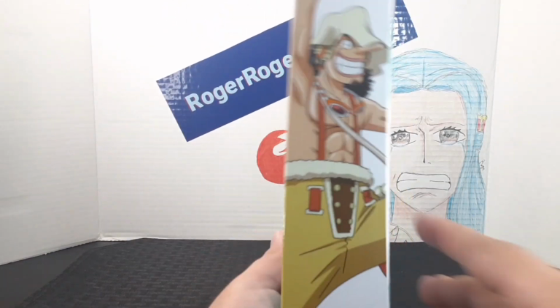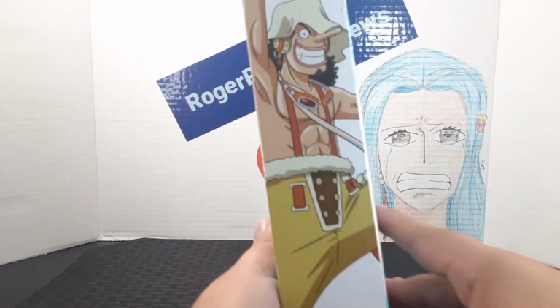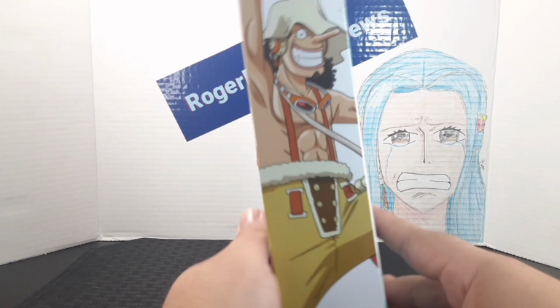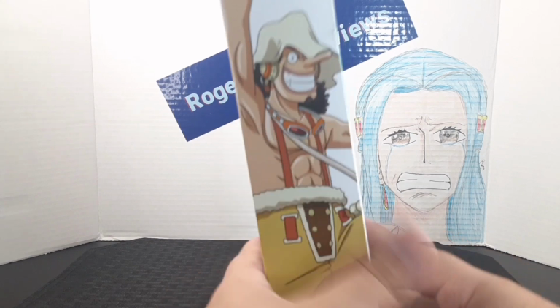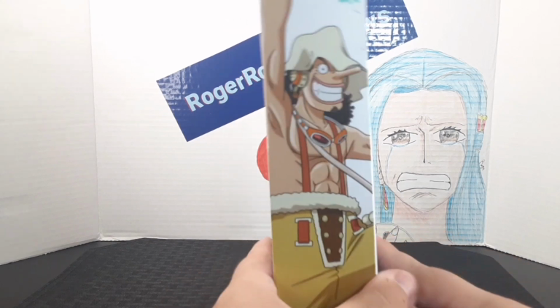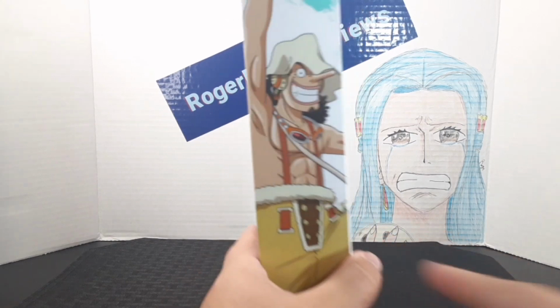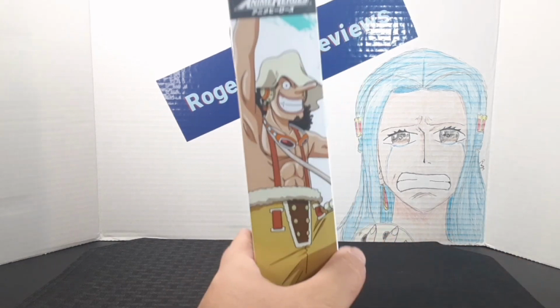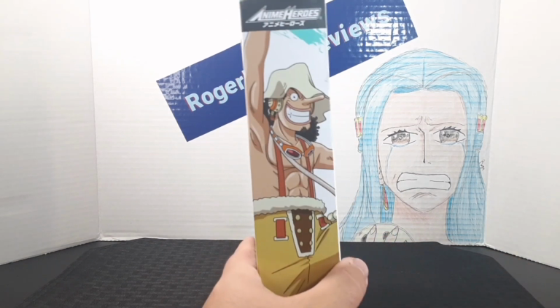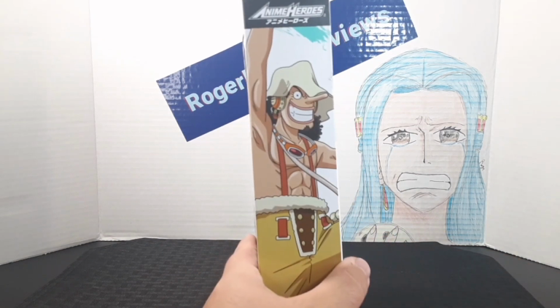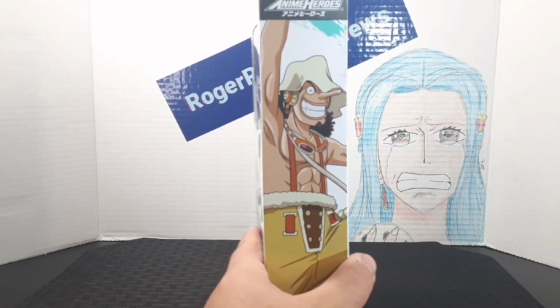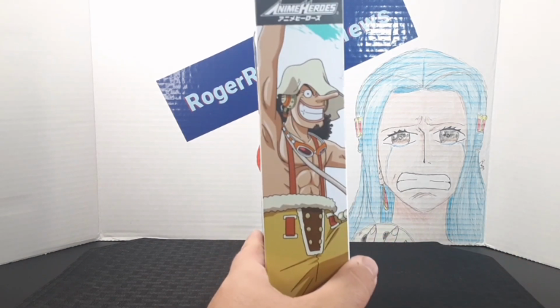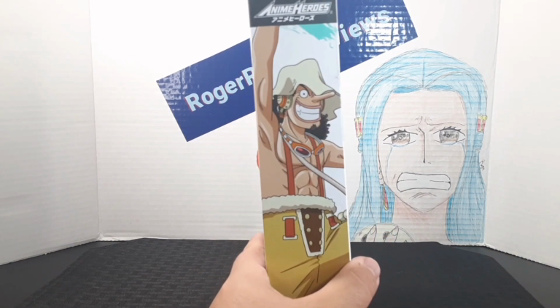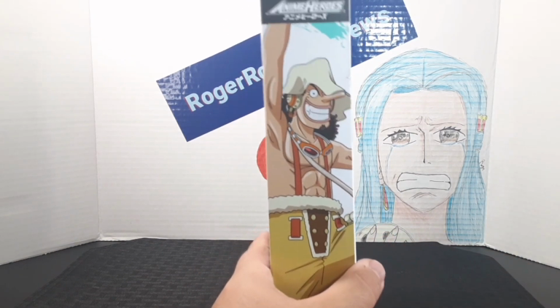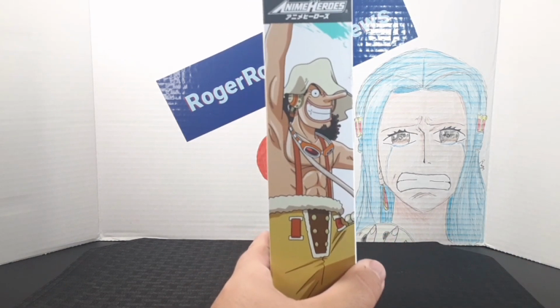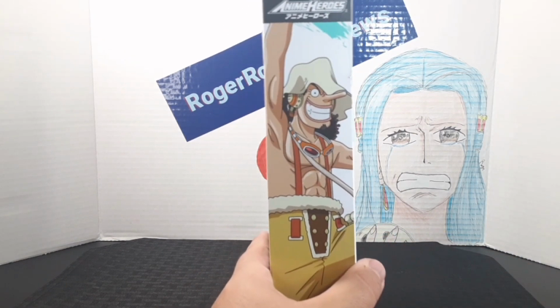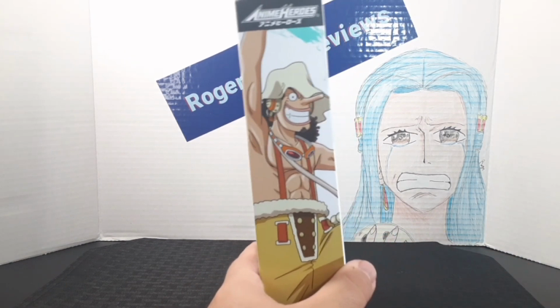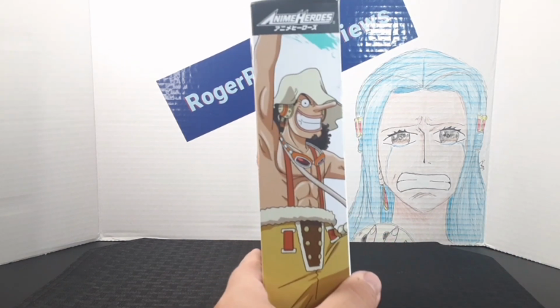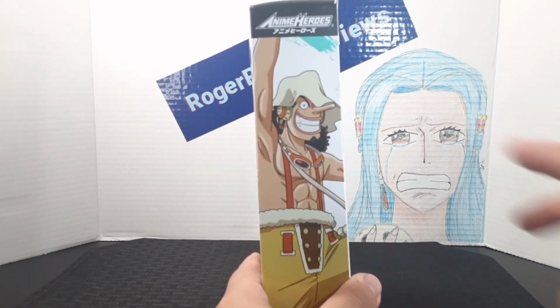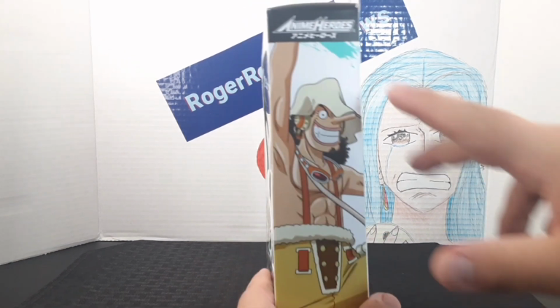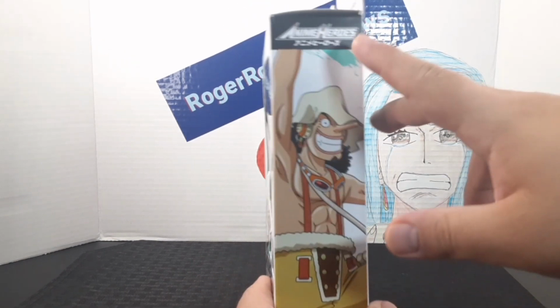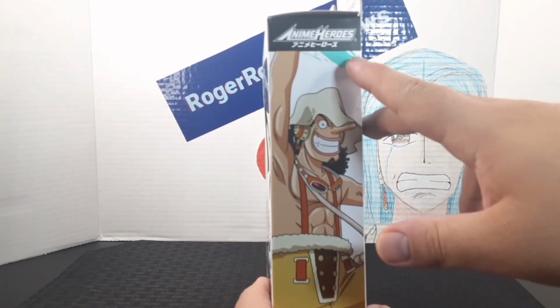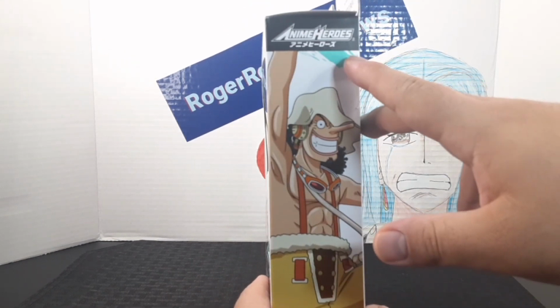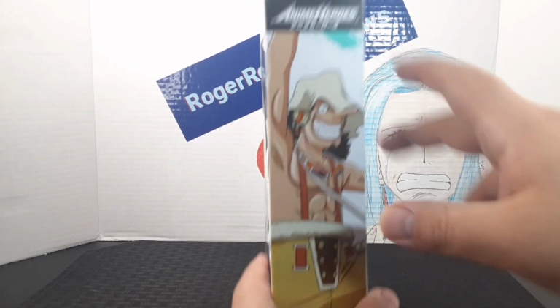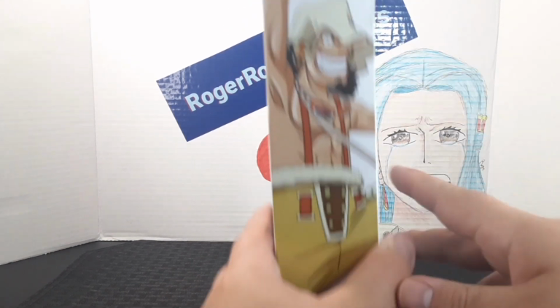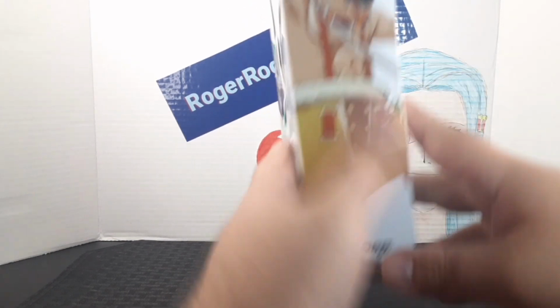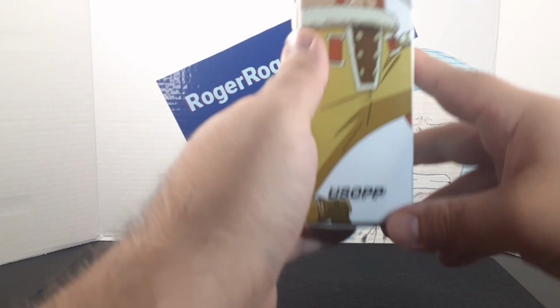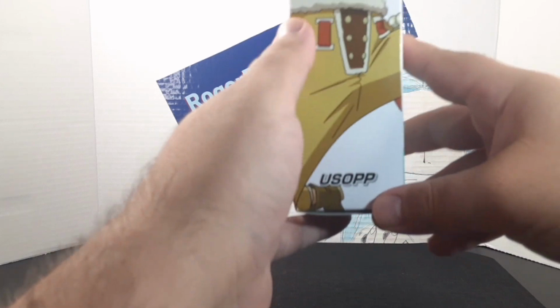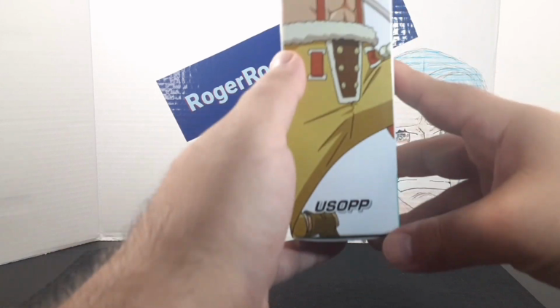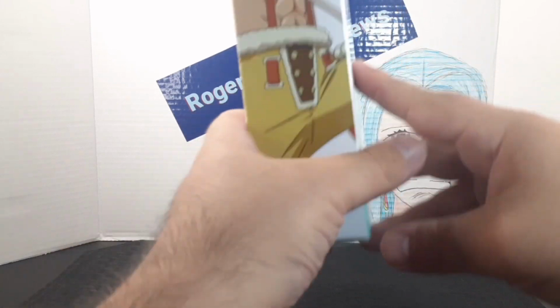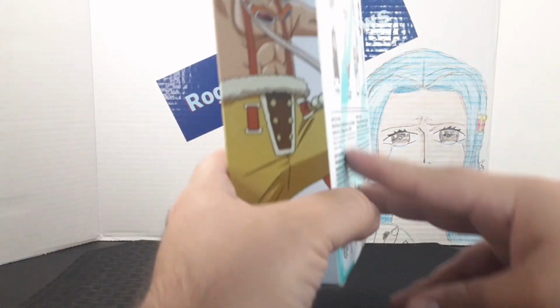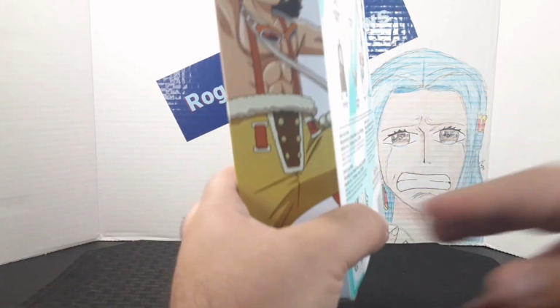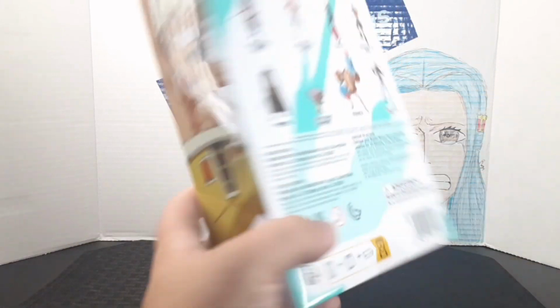And here on the side, you get this cool side portrait of Usopp, the Anime Heroes logo up there, and his name down here.